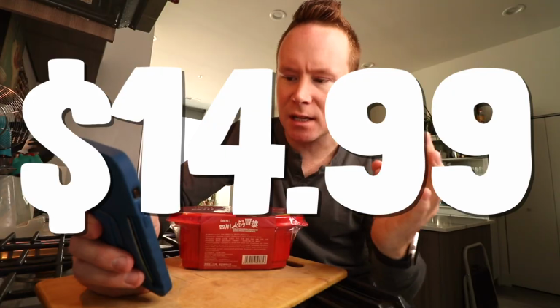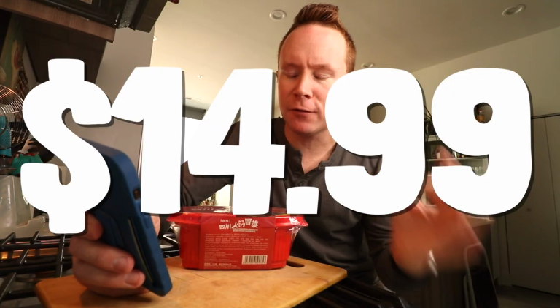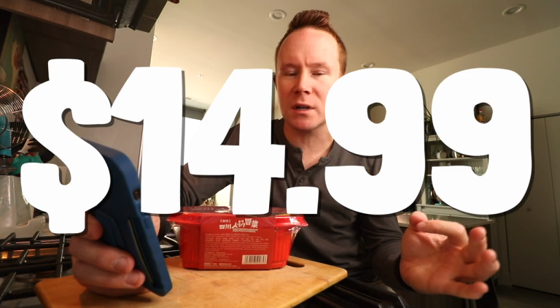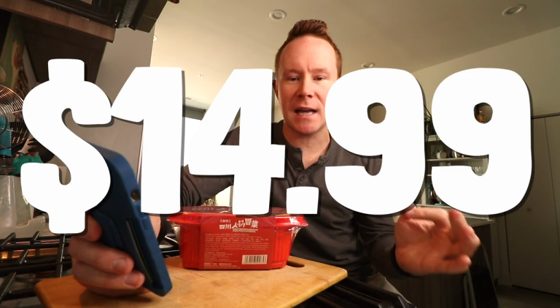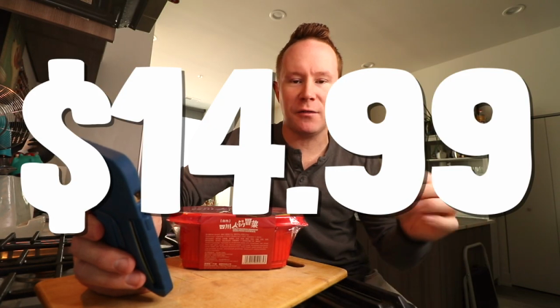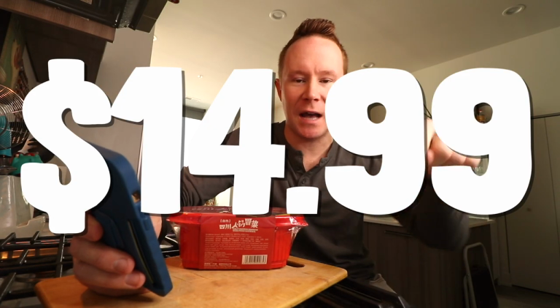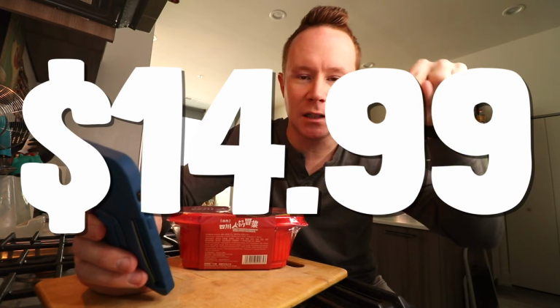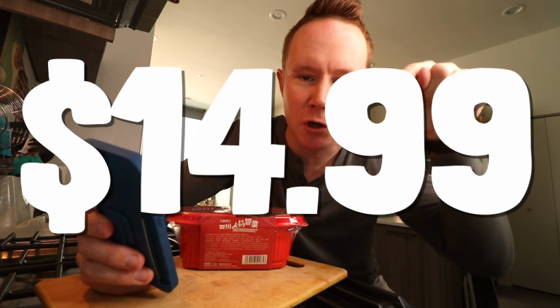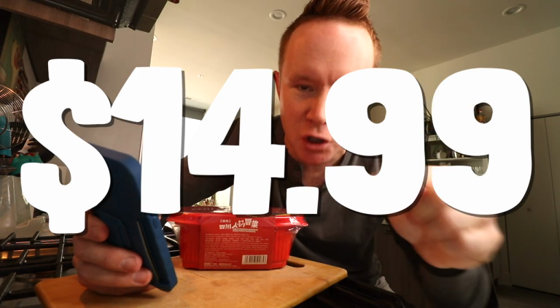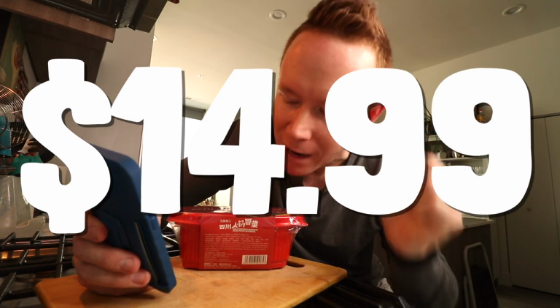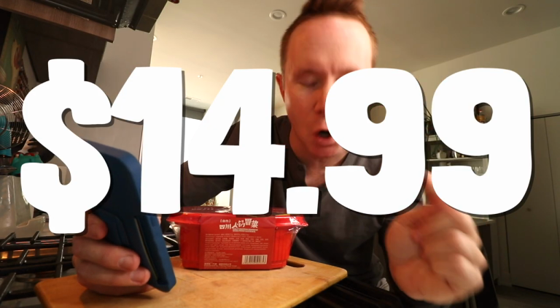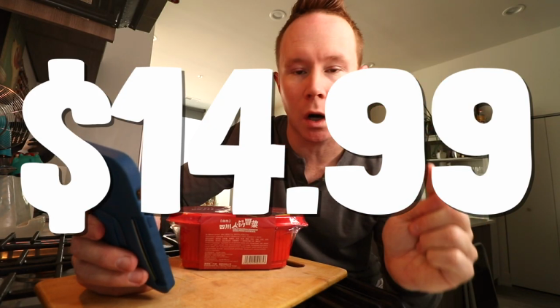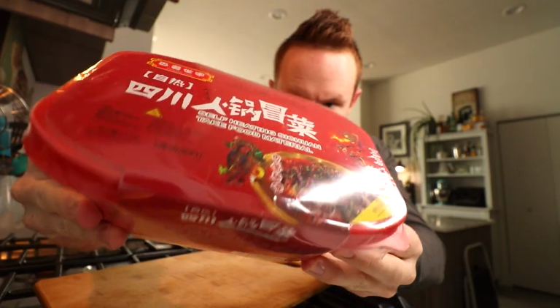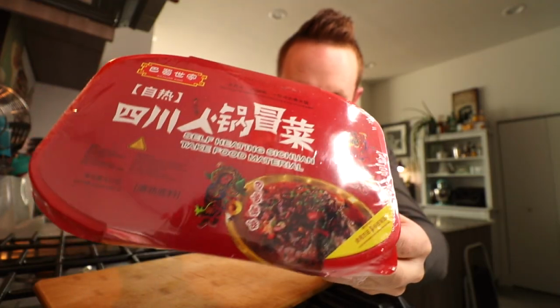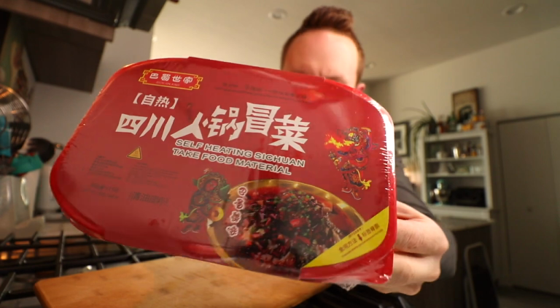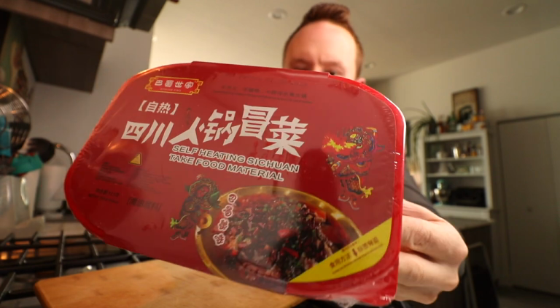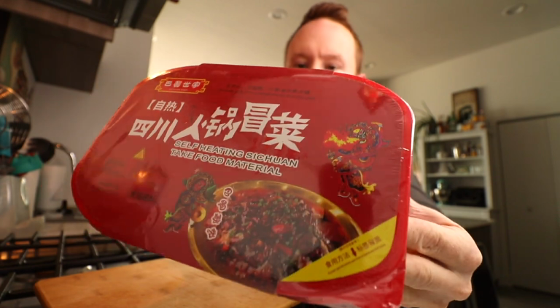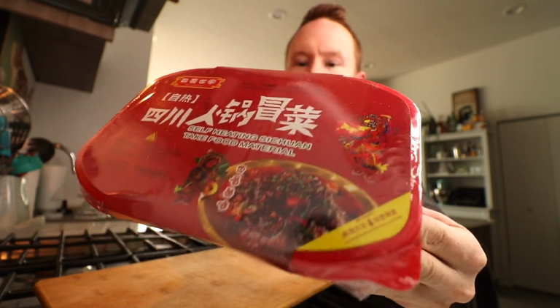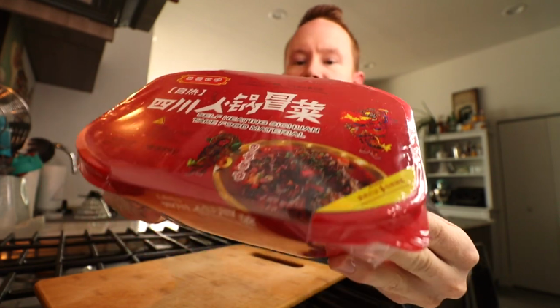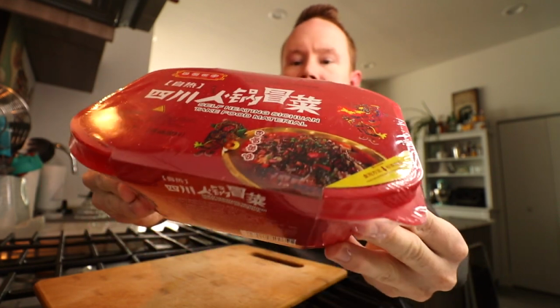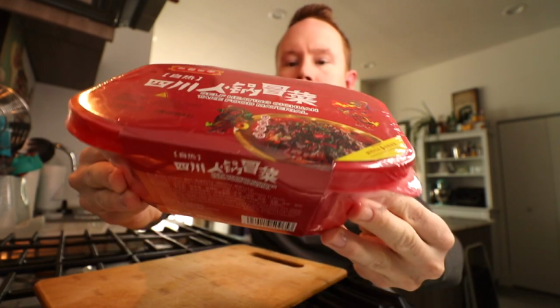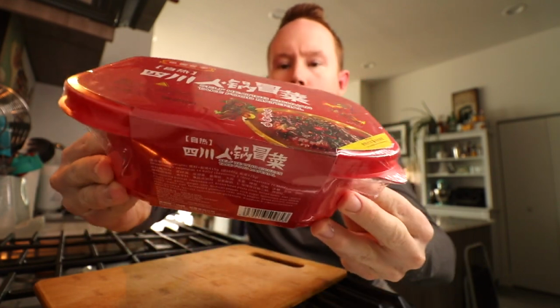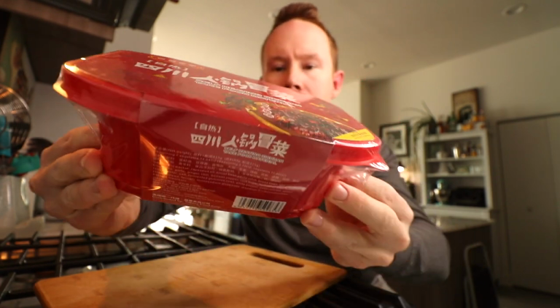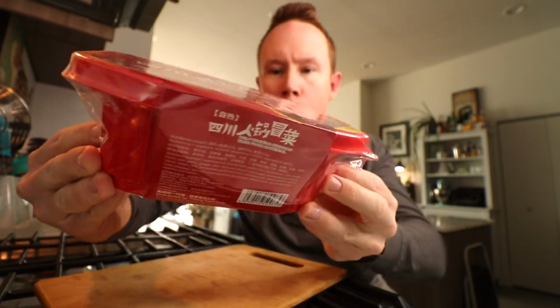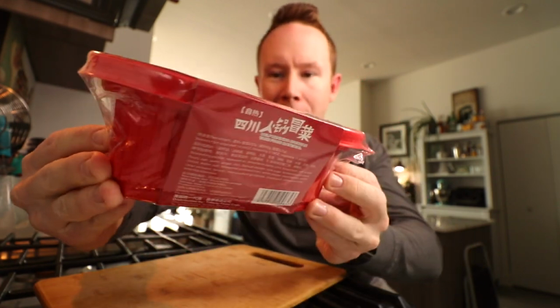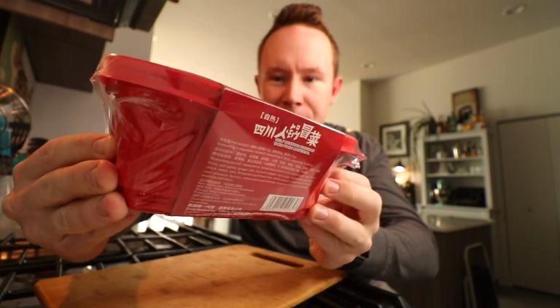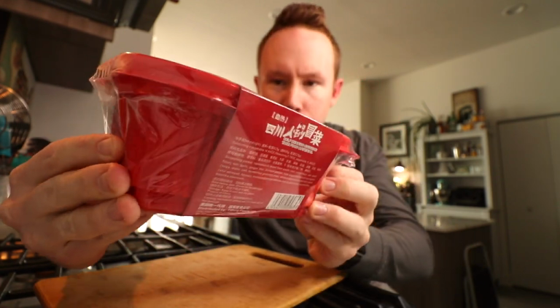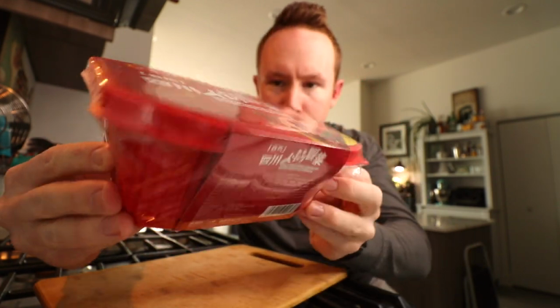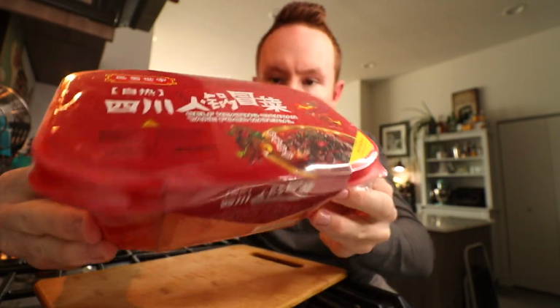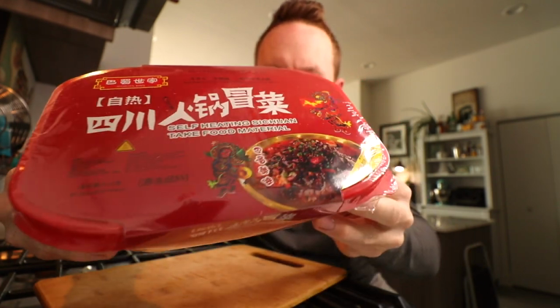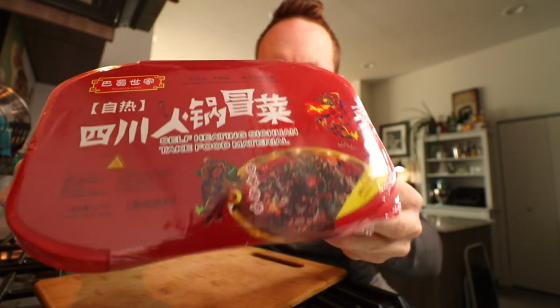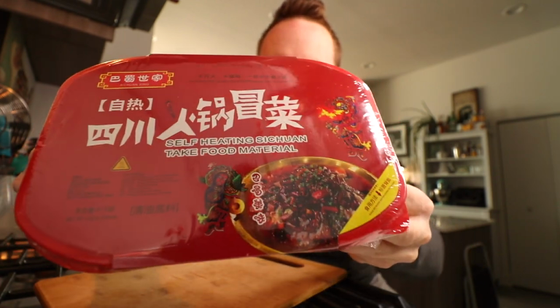This thing was $14.95 delivered to my door. And from everything I'm seeing online, these are getting more and more popular for home consumption.